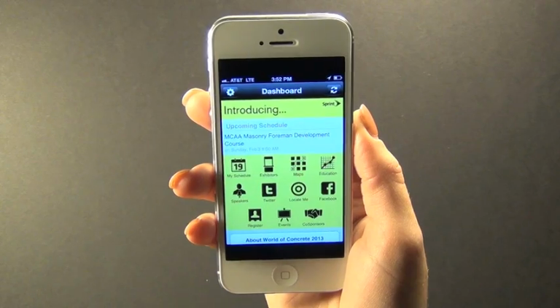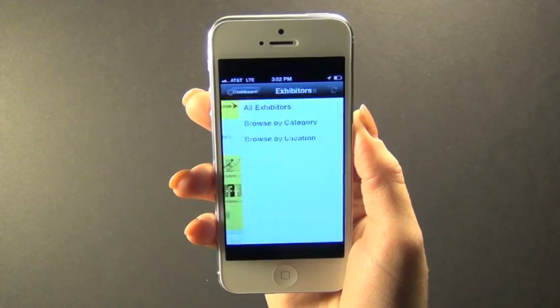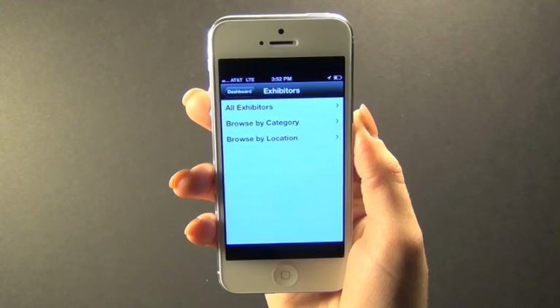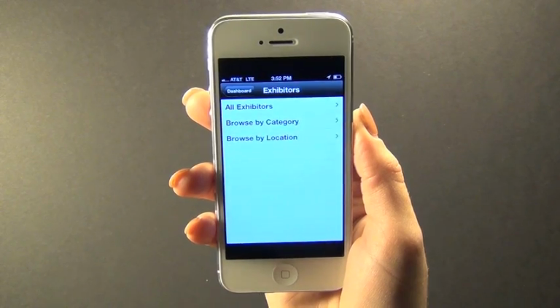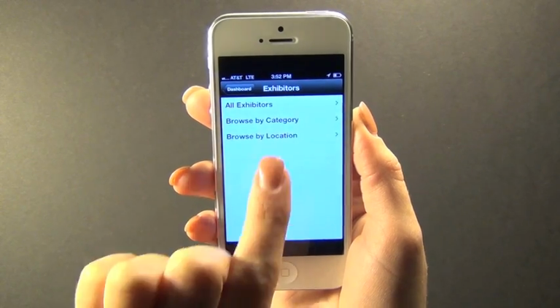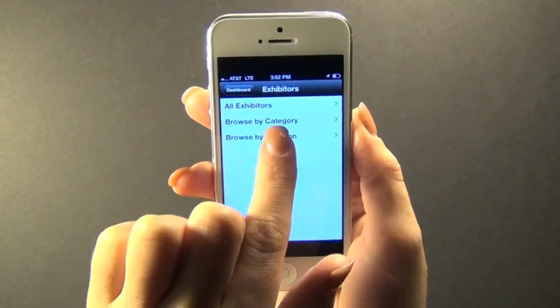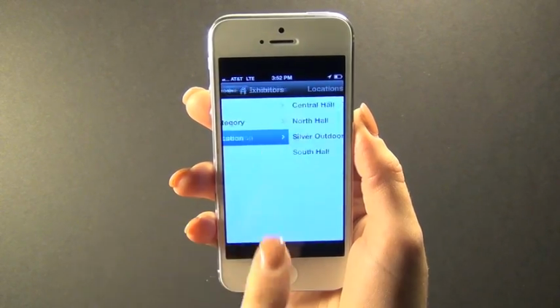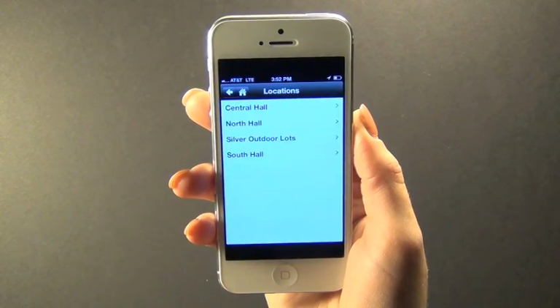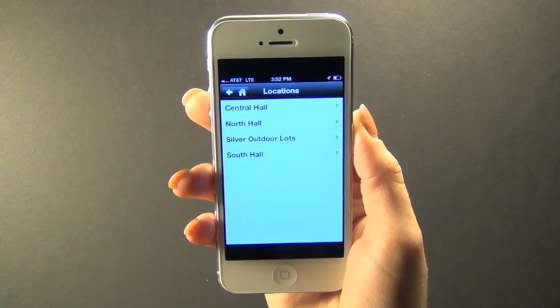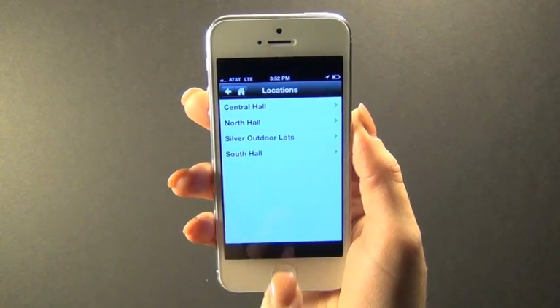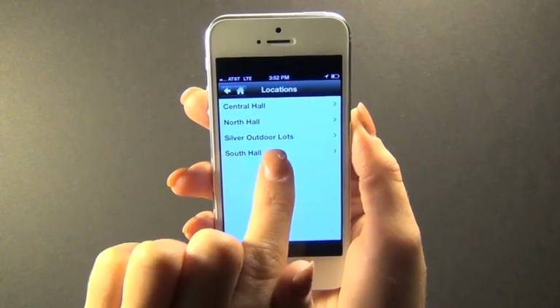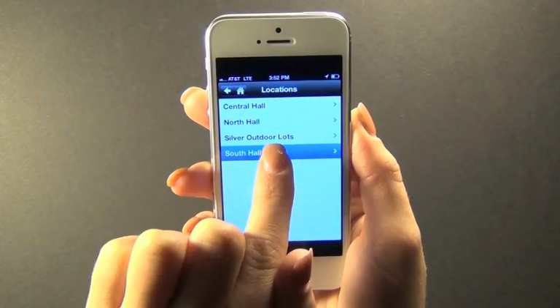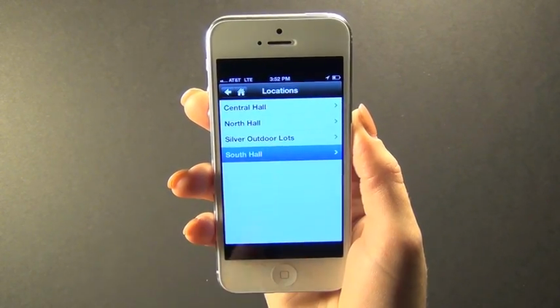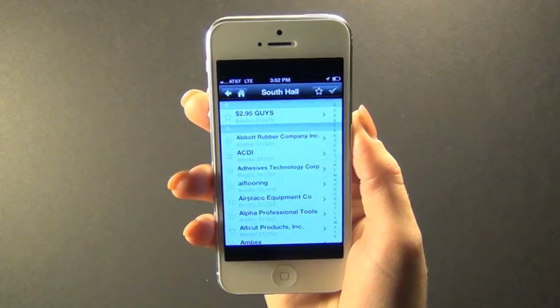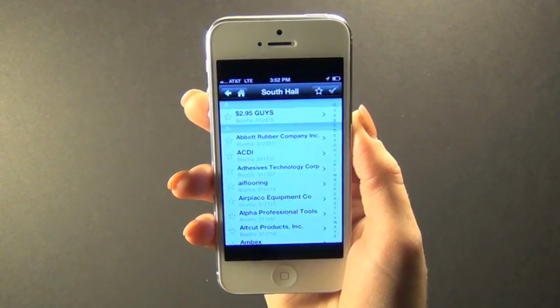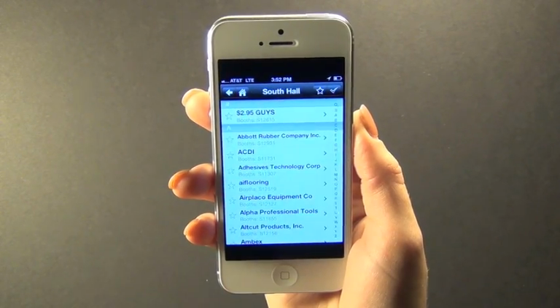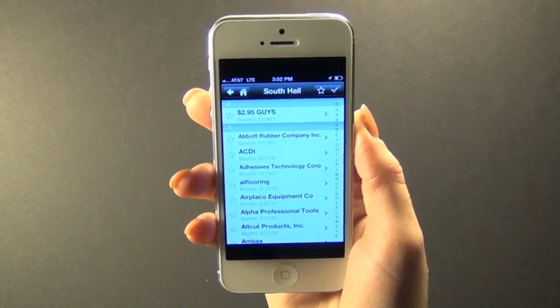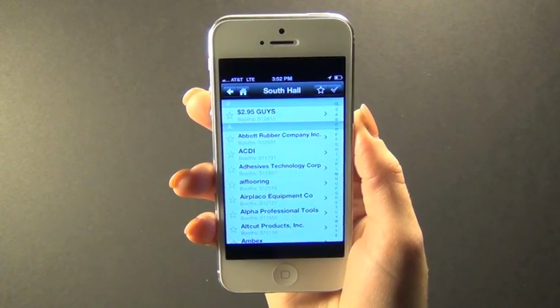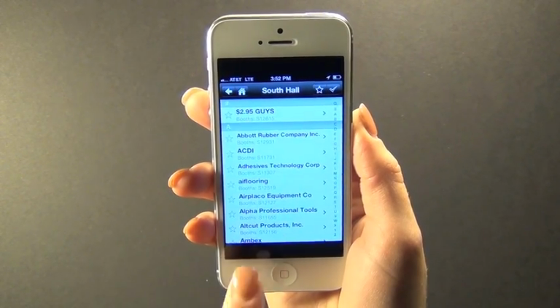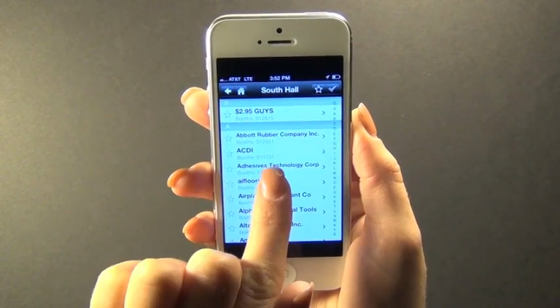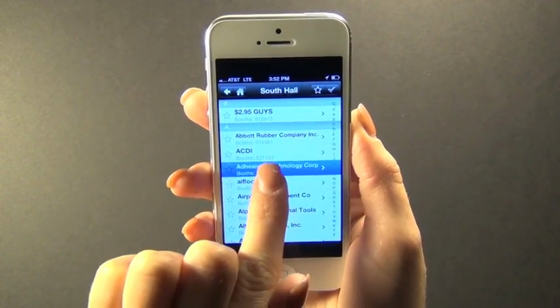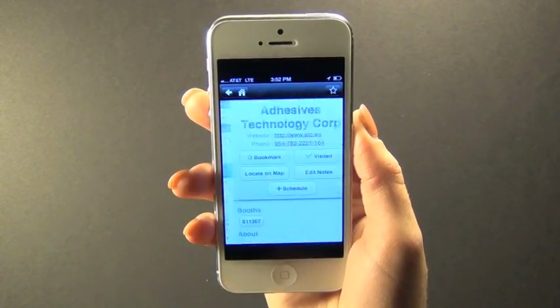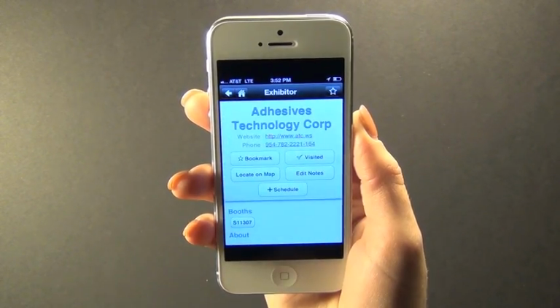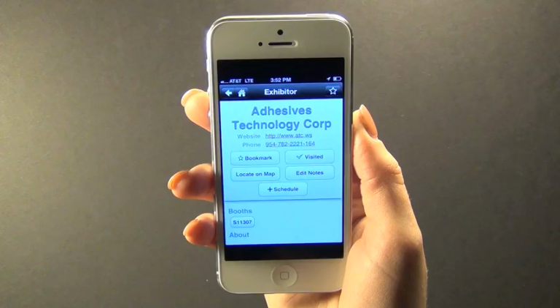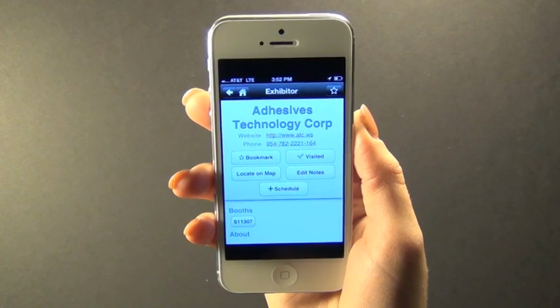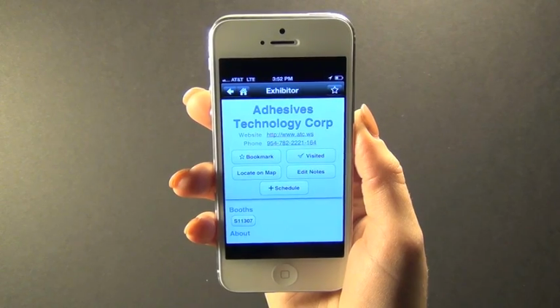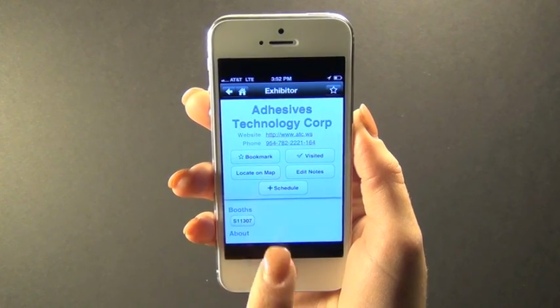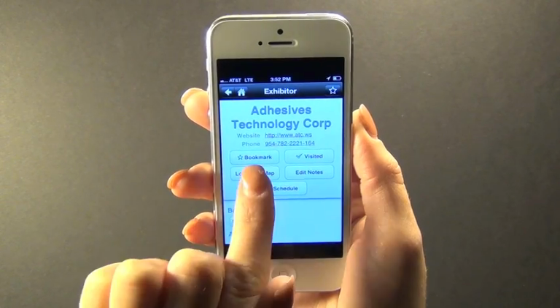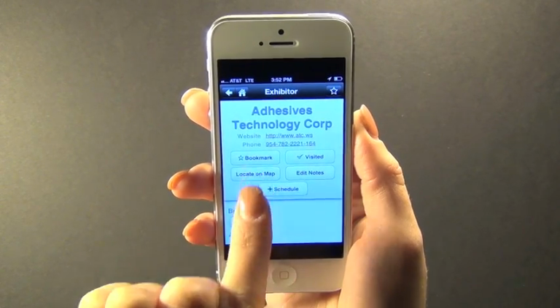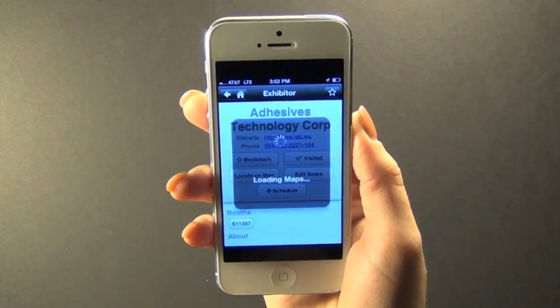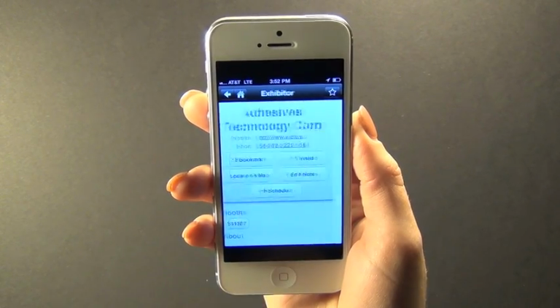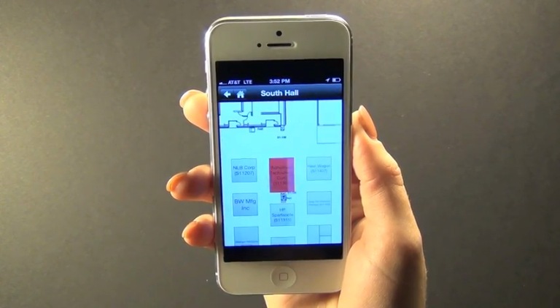It features an exhibitor list where you can easily look up a company by name, location, or product category and then locate them on the map.